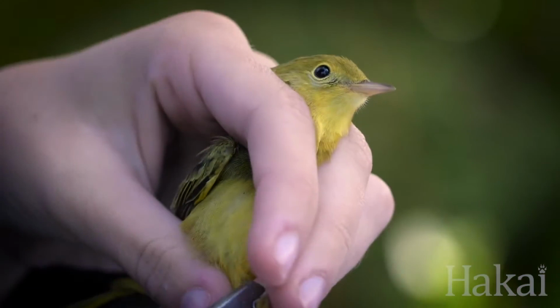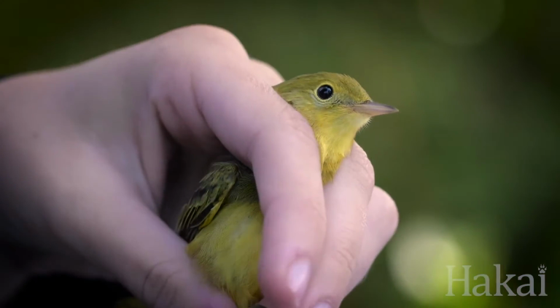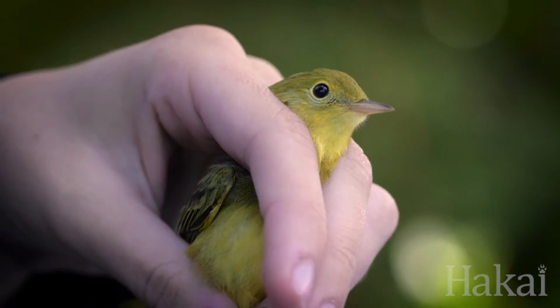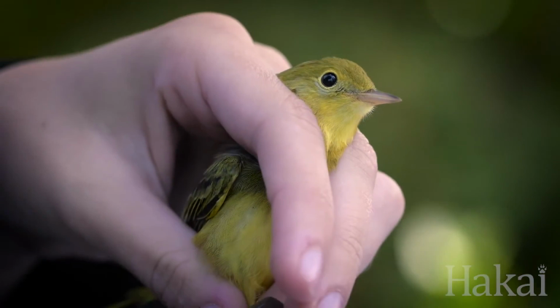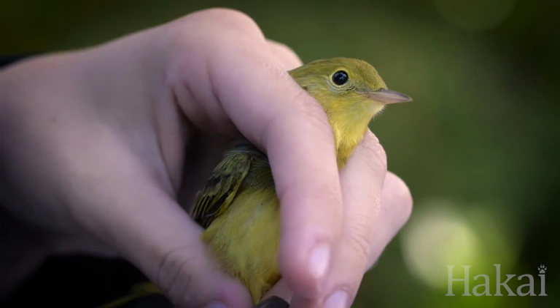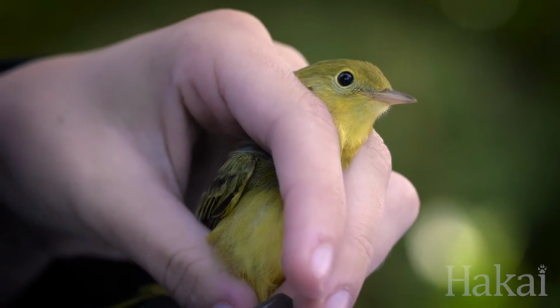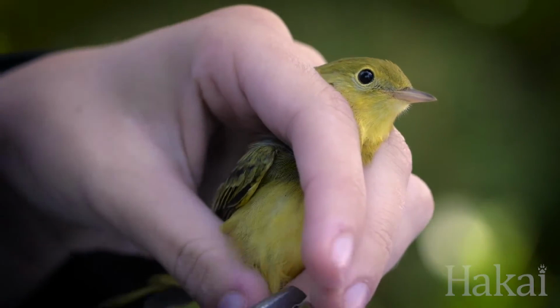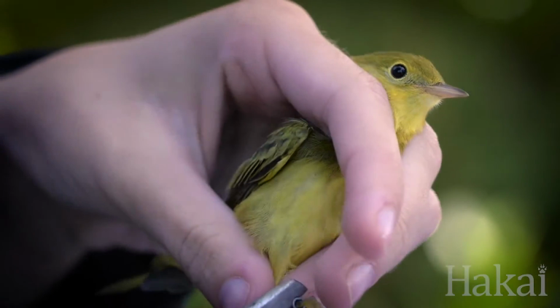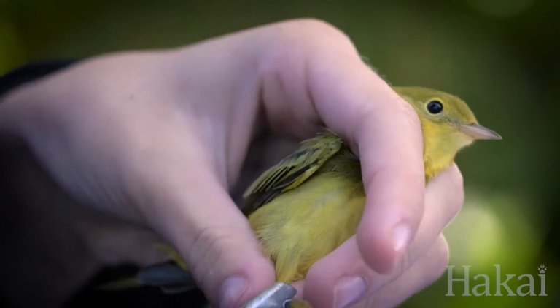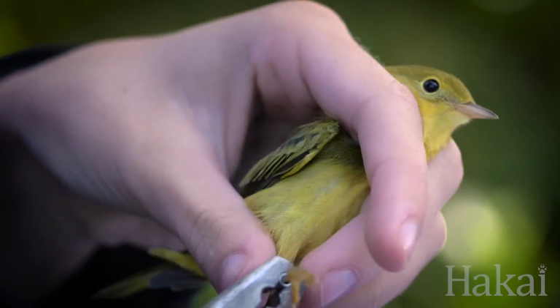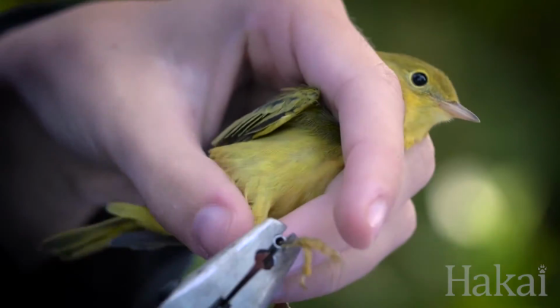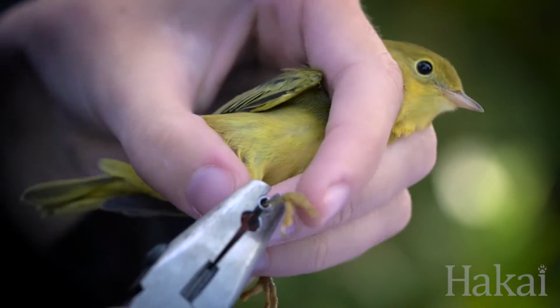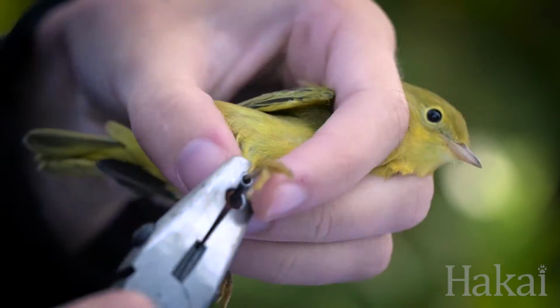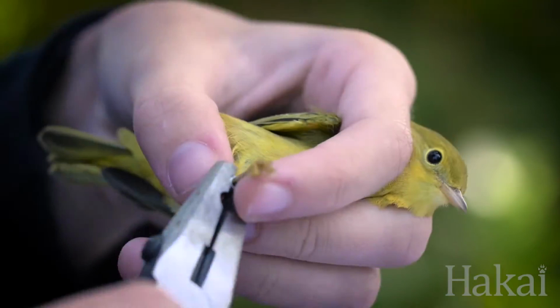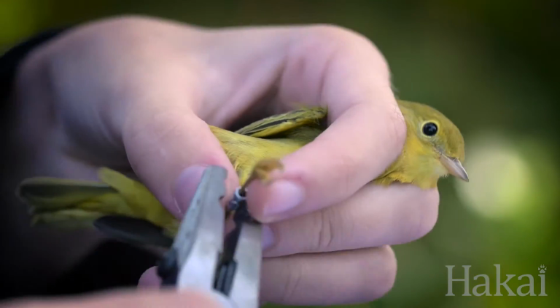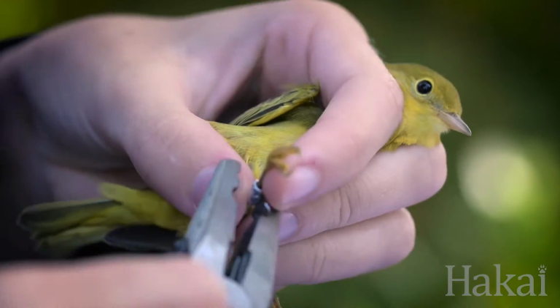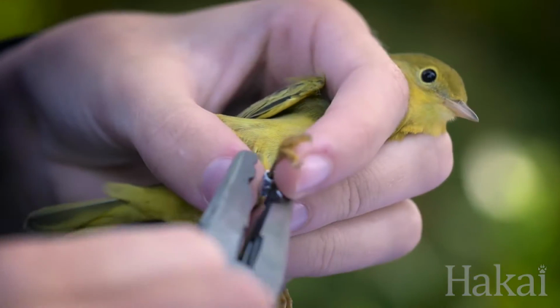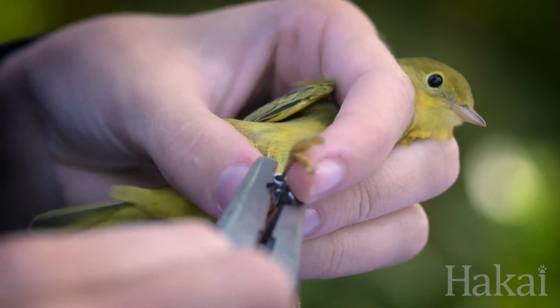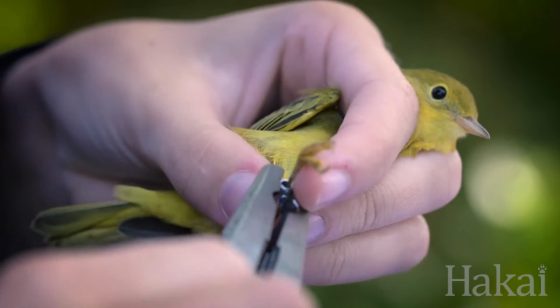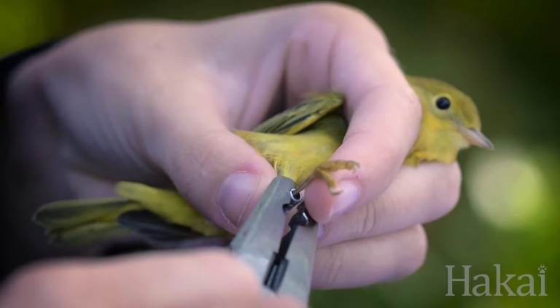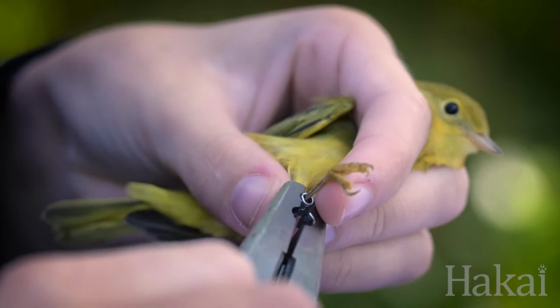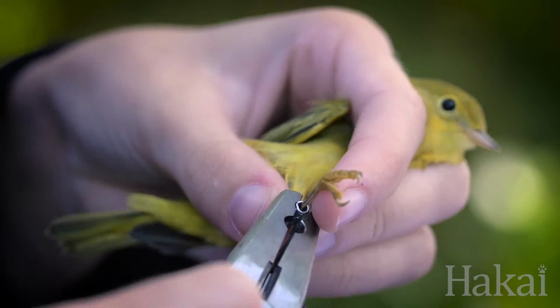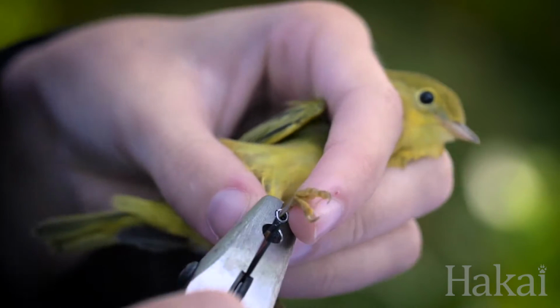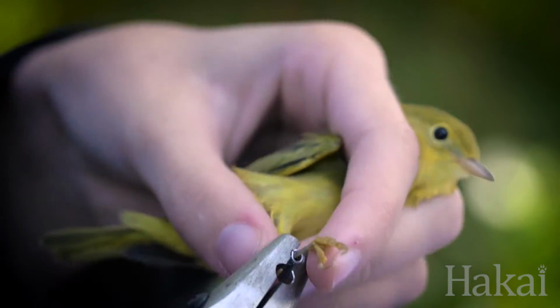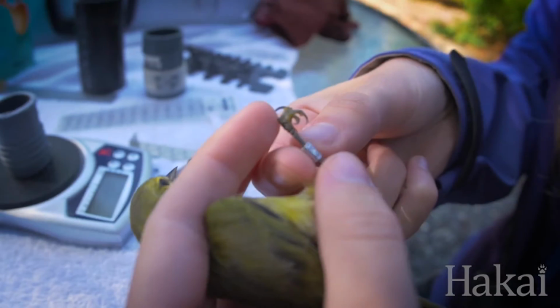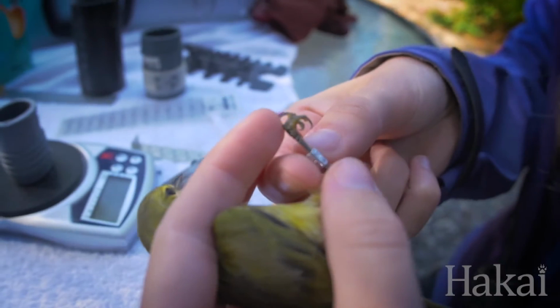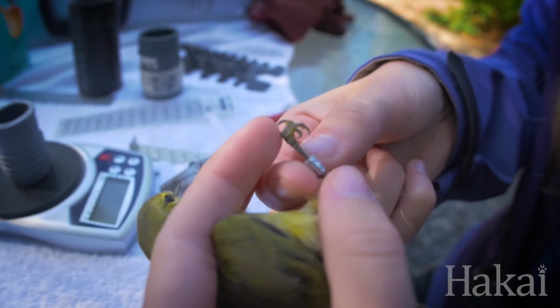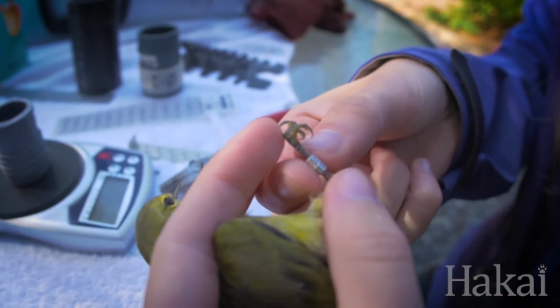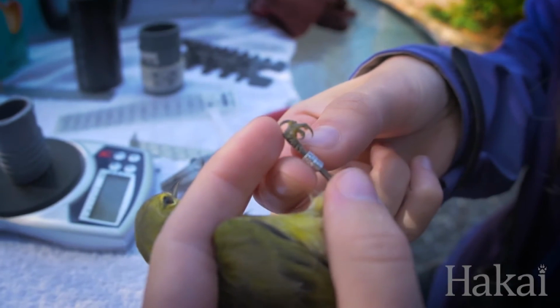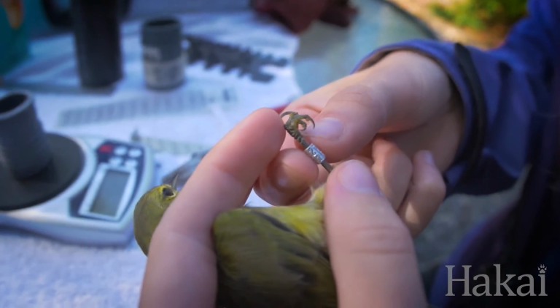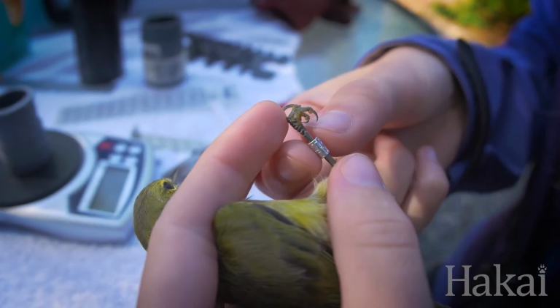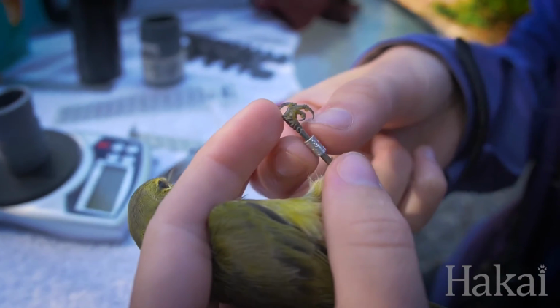Before the birds are released, they are given unique numbers marked on small metal bands, which are carefully fitted to the bird's leg.